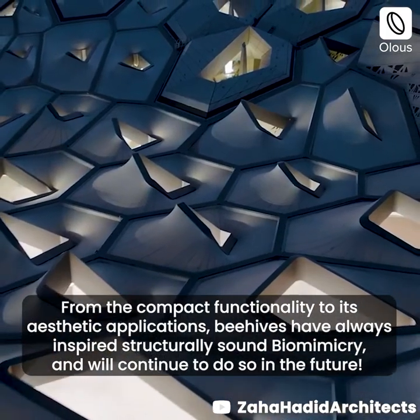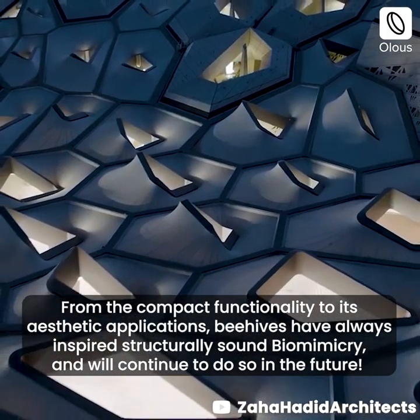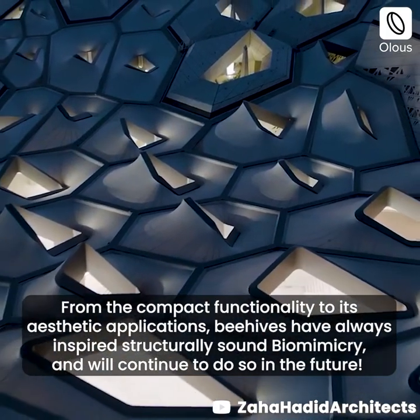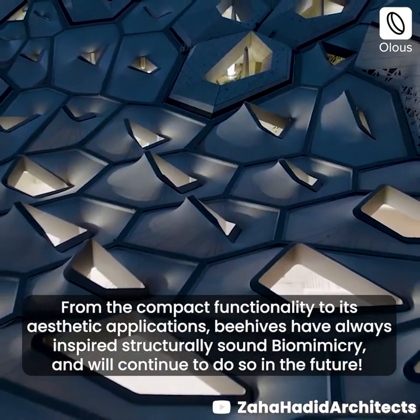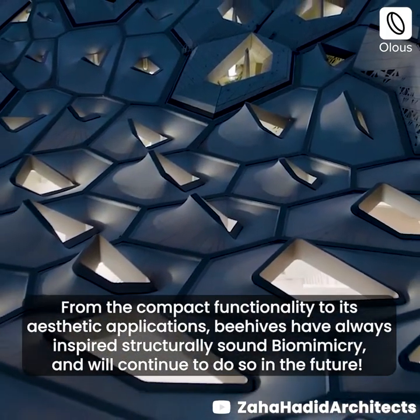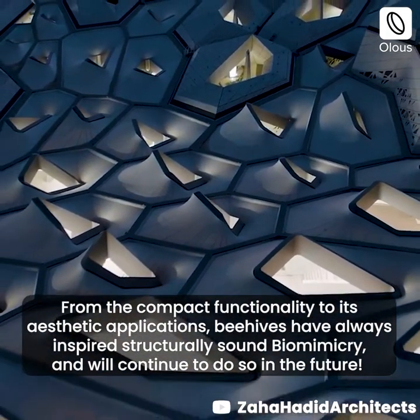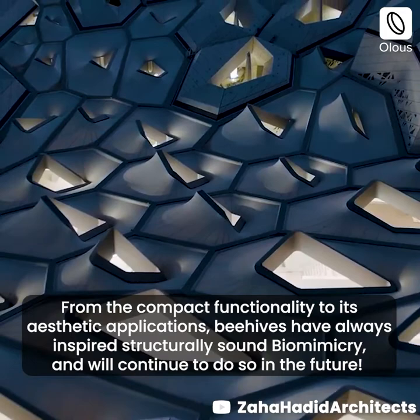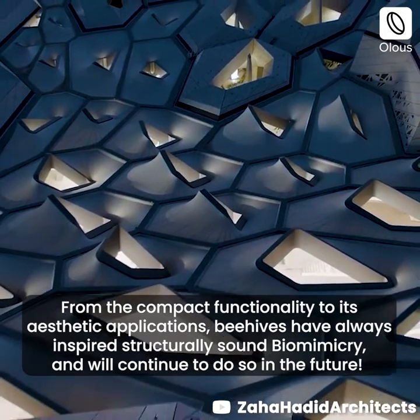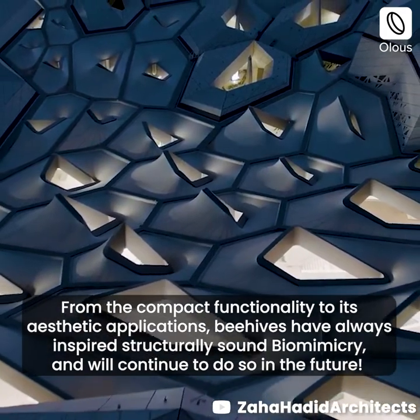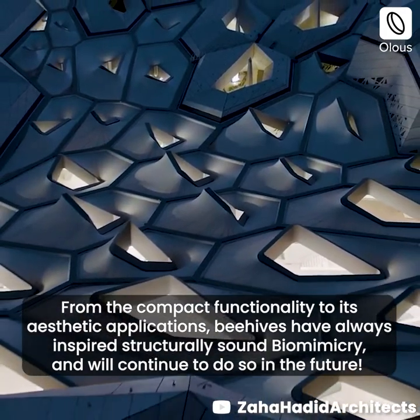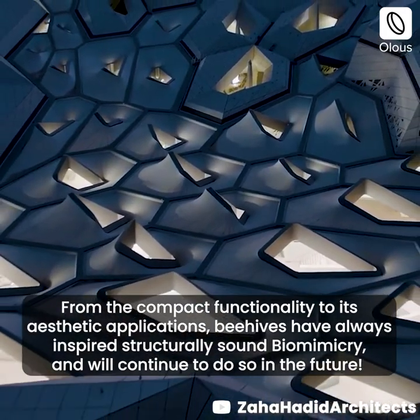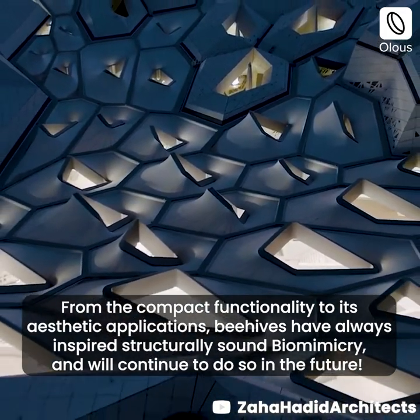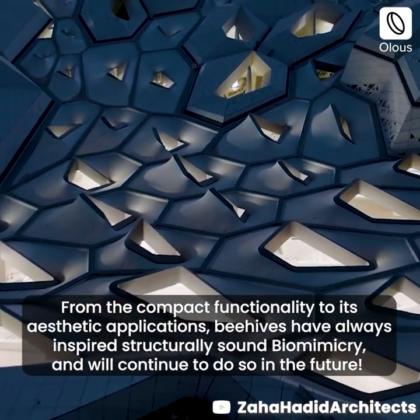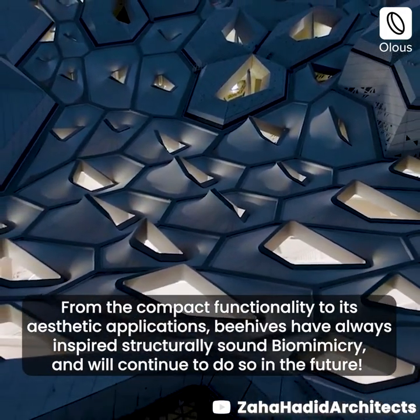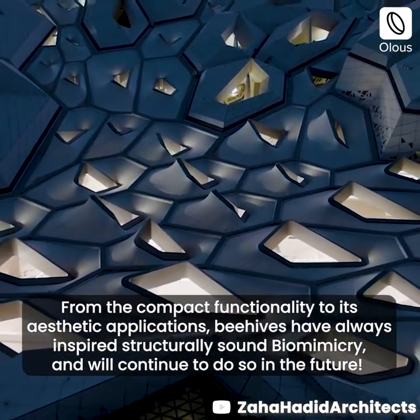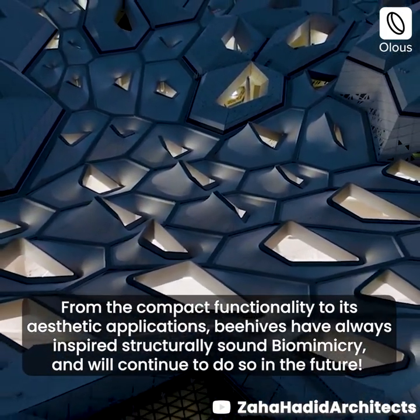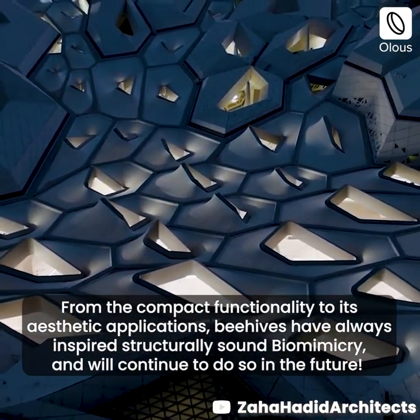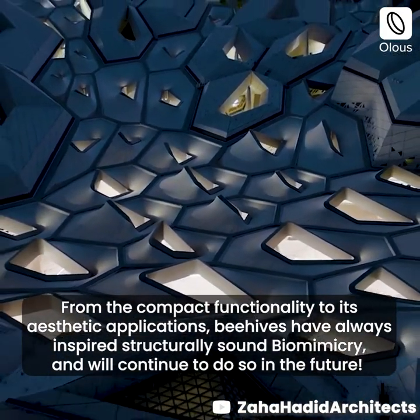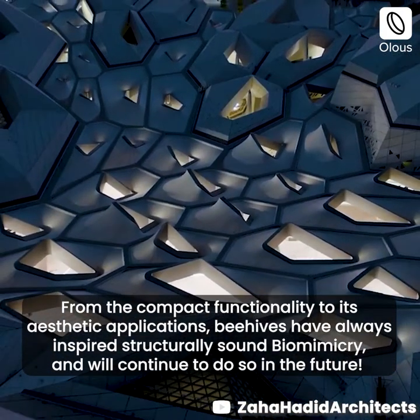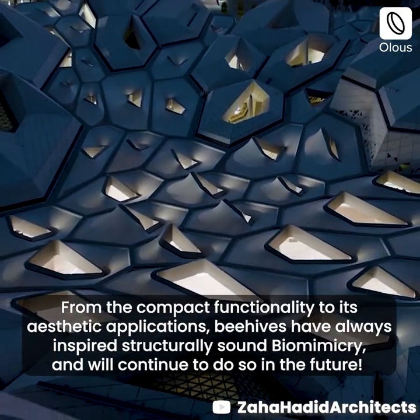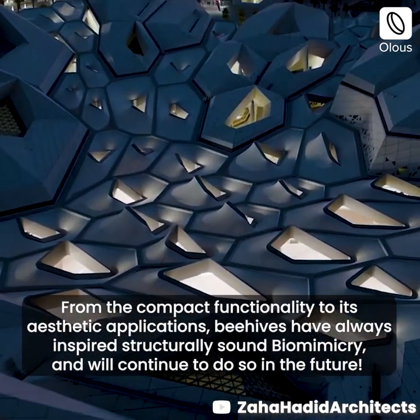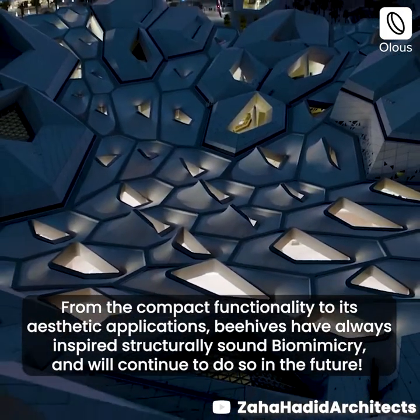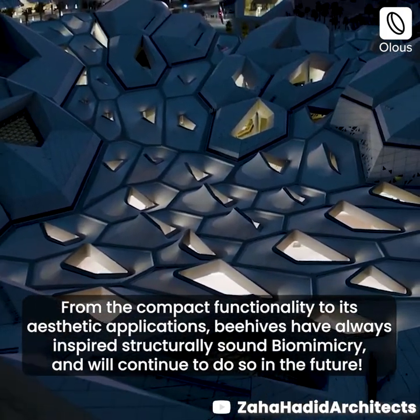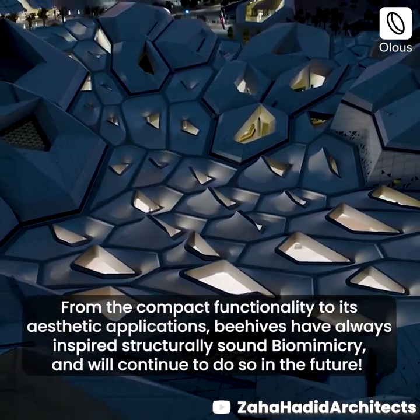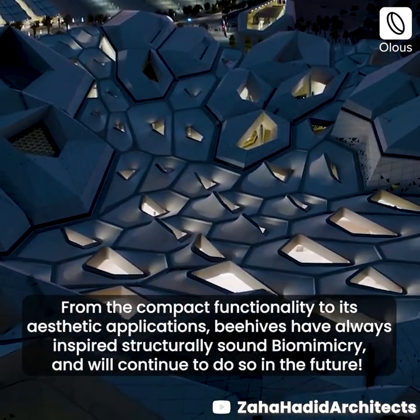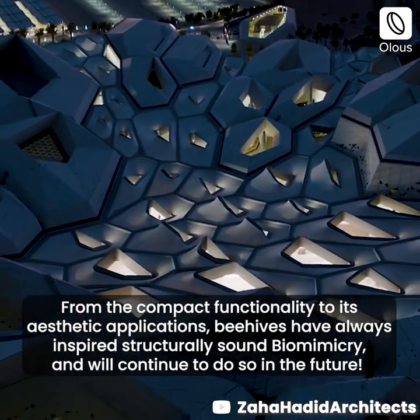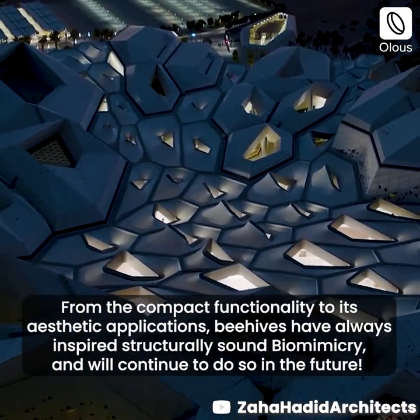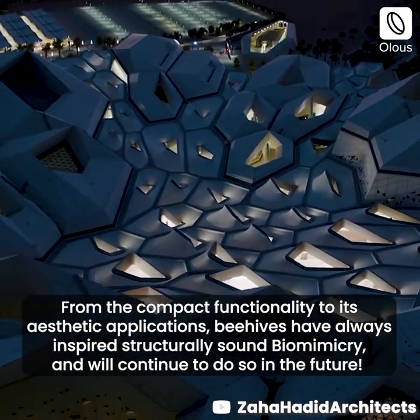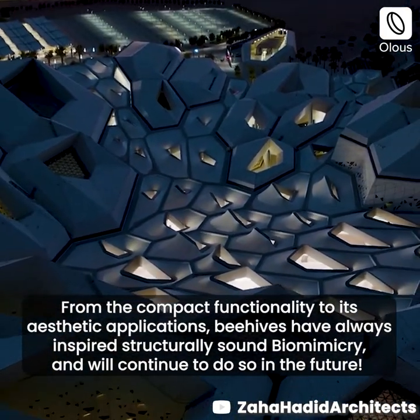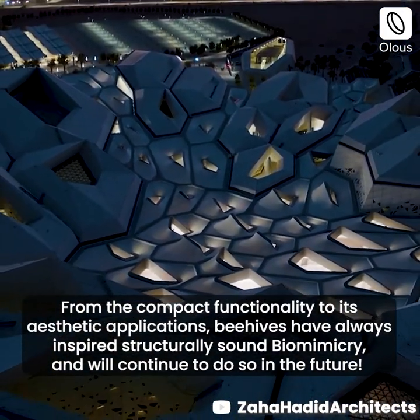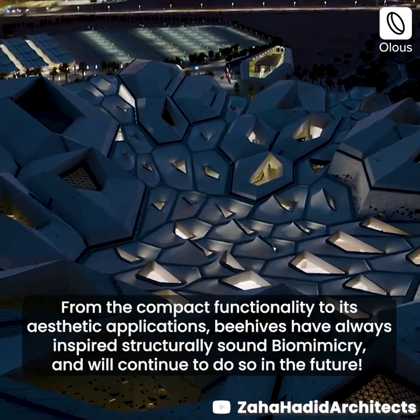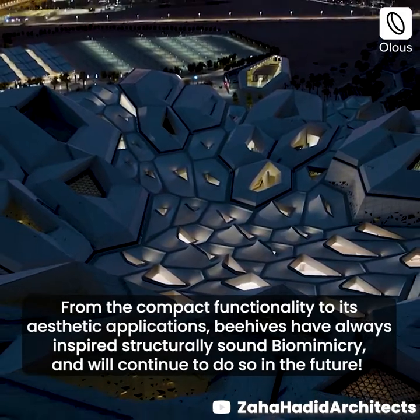From the compact functionality to its aesthetic applications, beehives have always inspired structurally sound biomimicry and will continue to do so in the future.